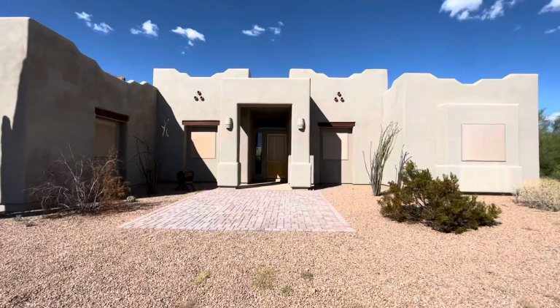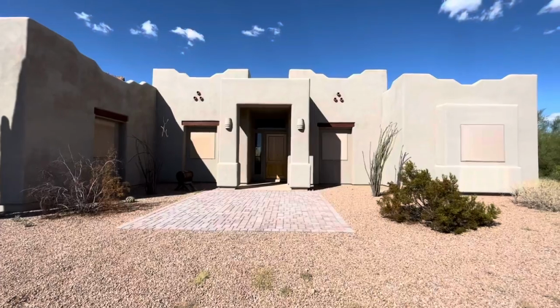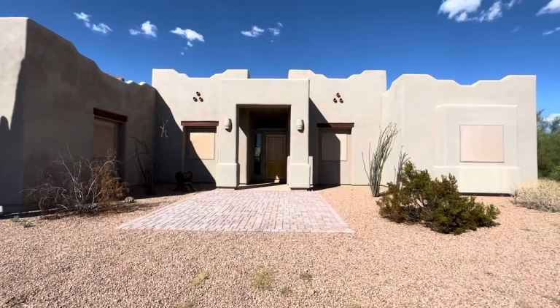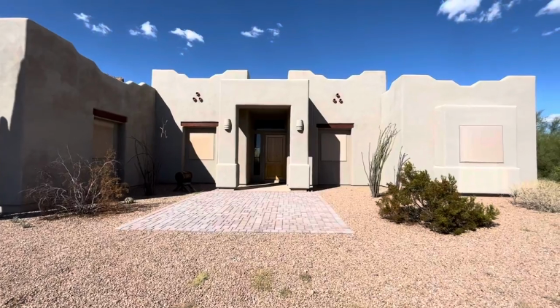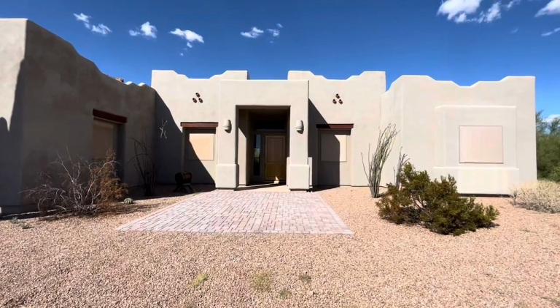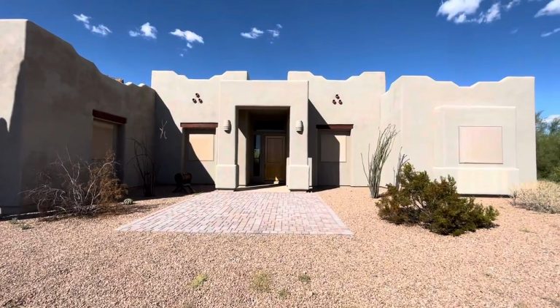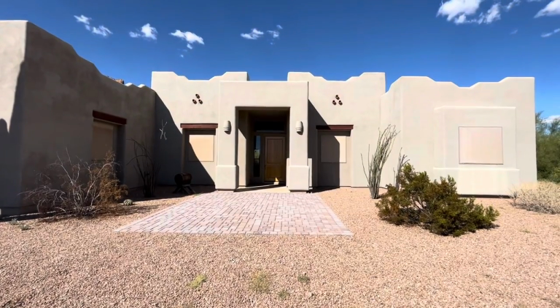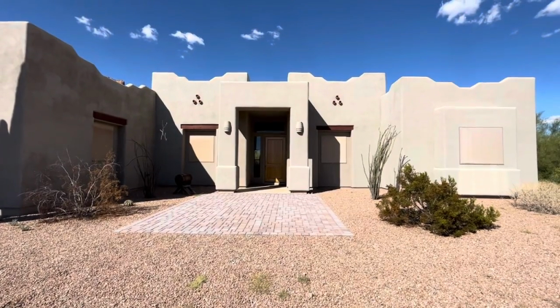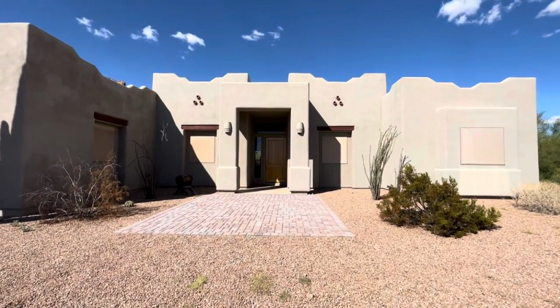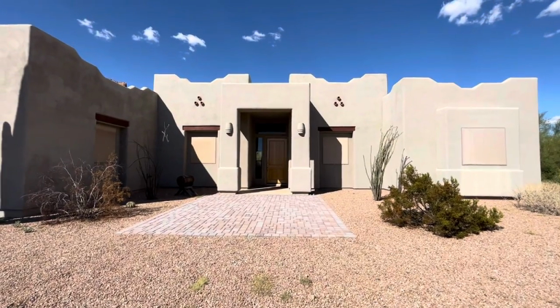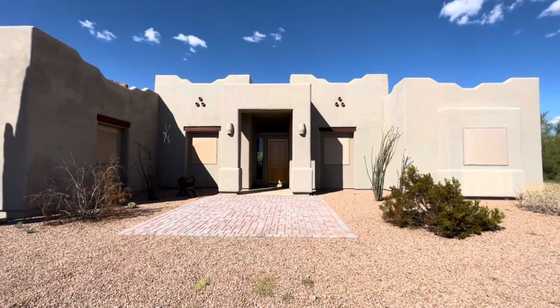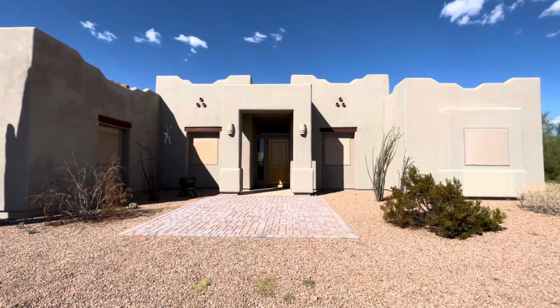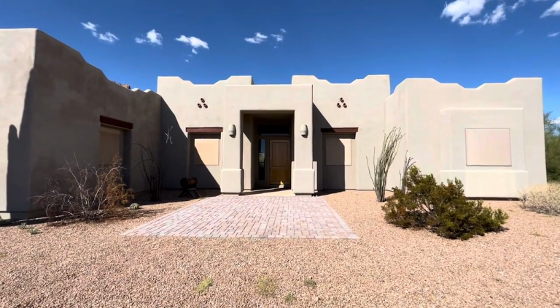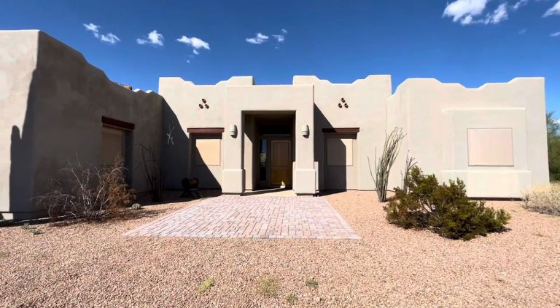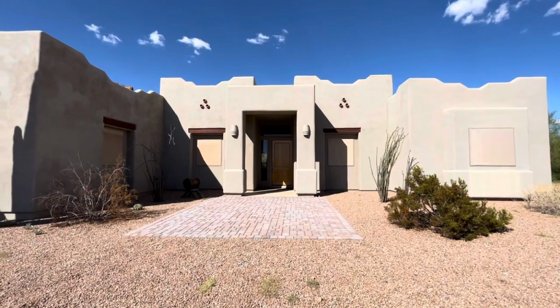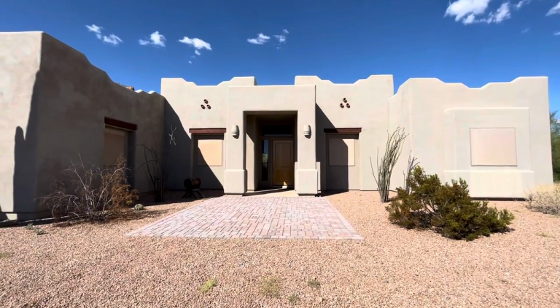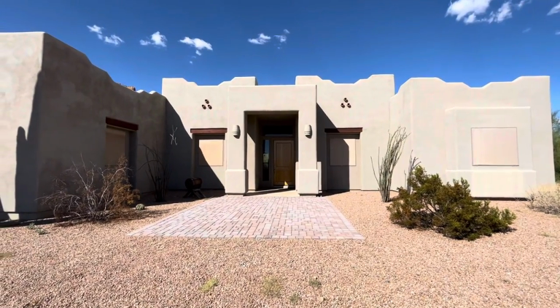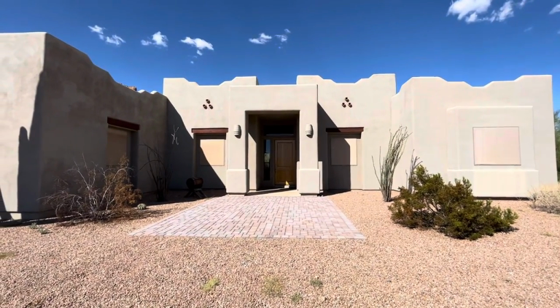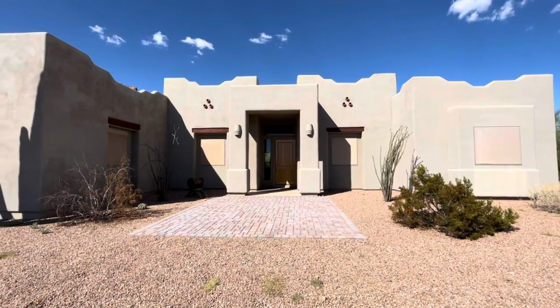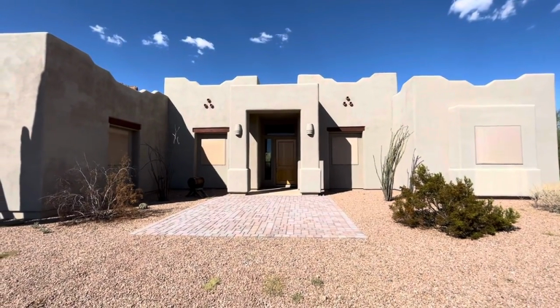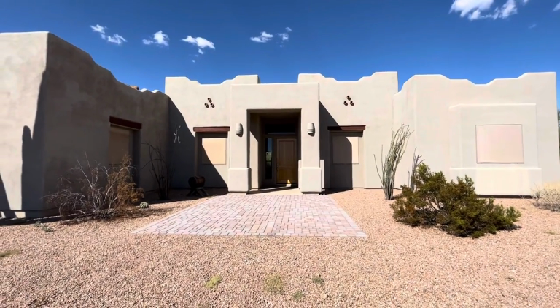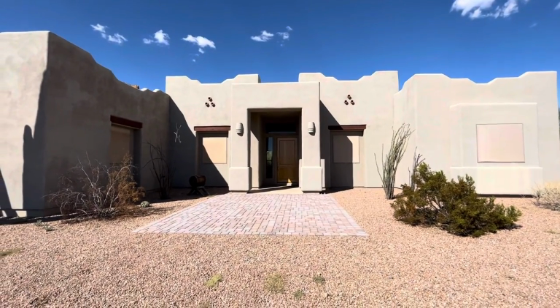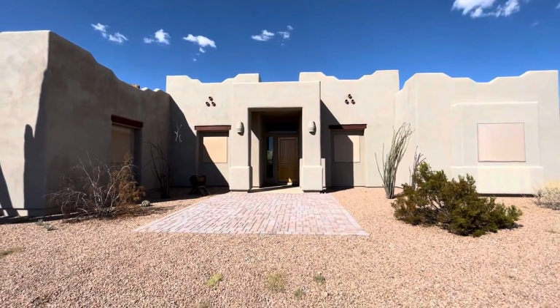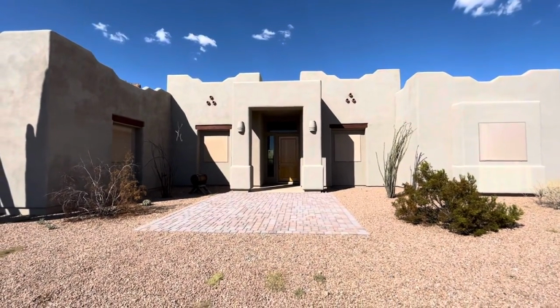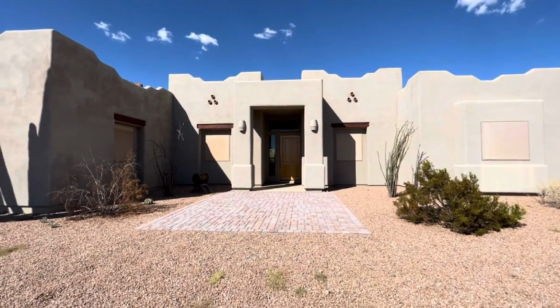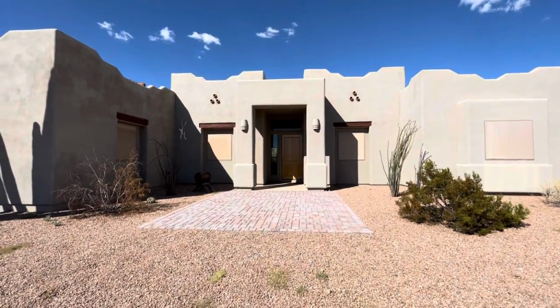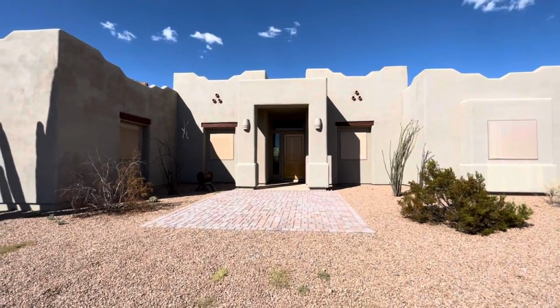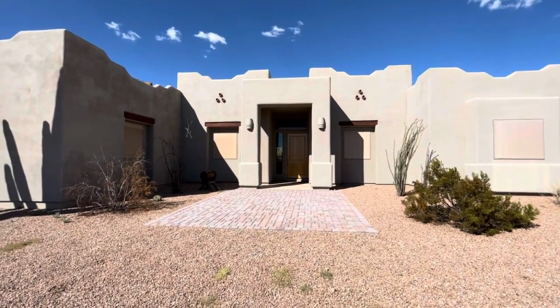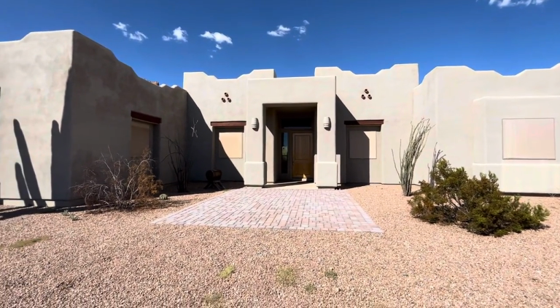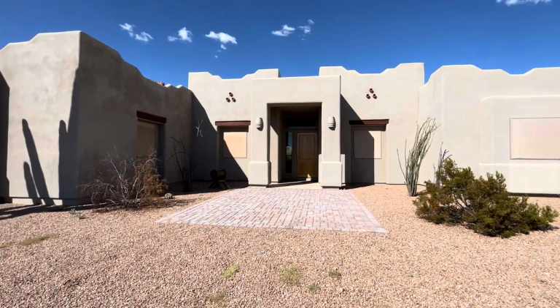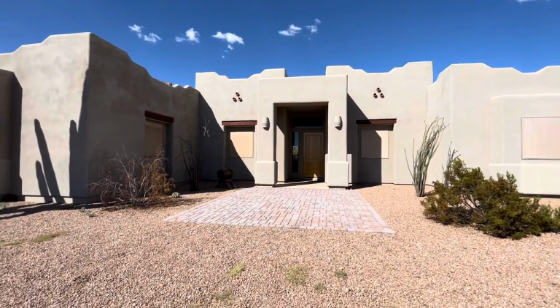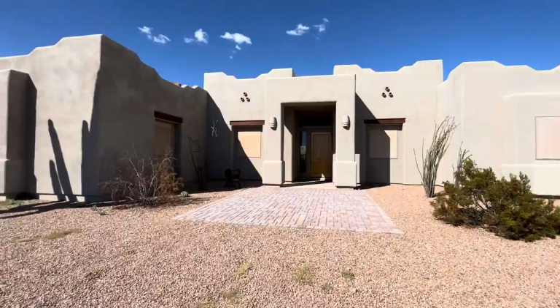Hey everybody, Dustin Briley here with Briley Brothers. Today we're in Apache Junction, Arizona.